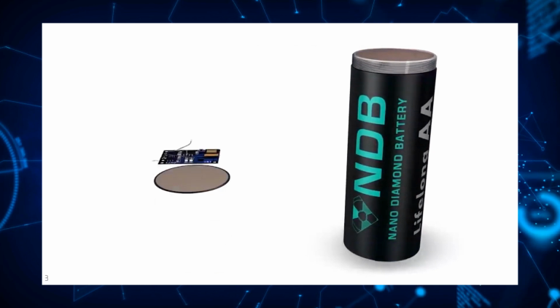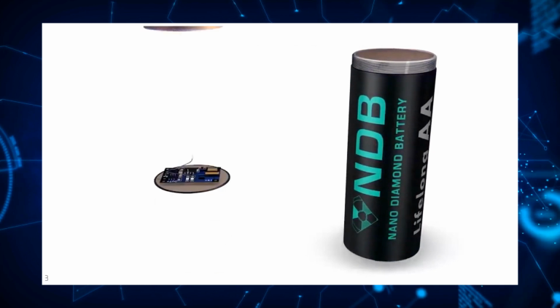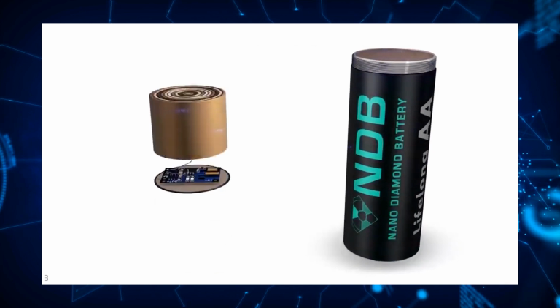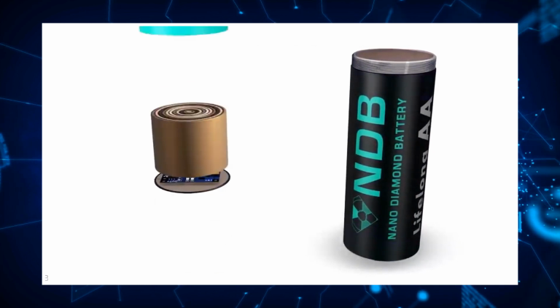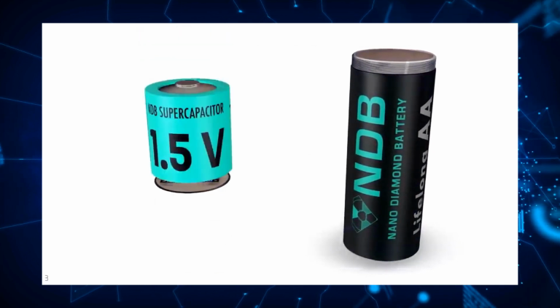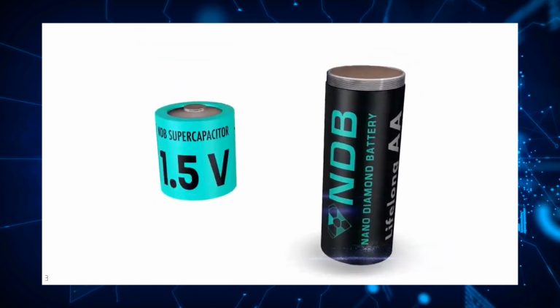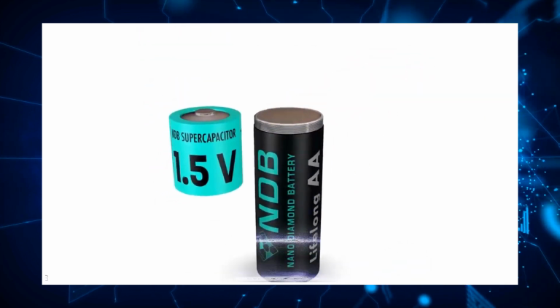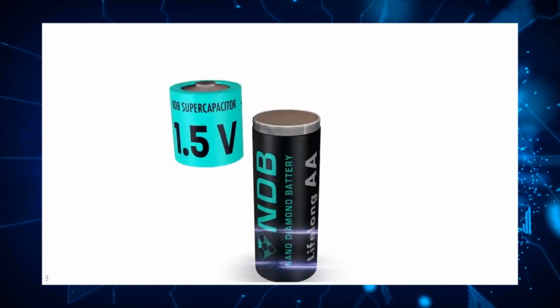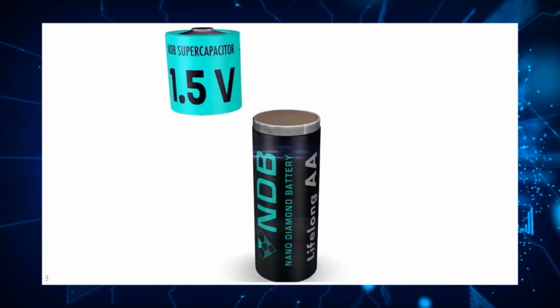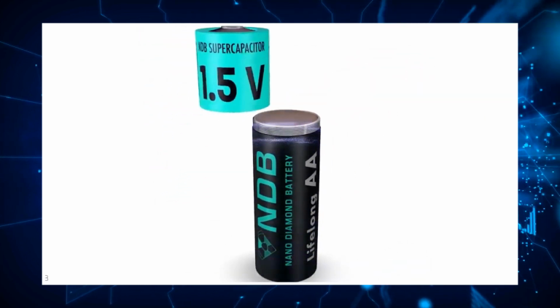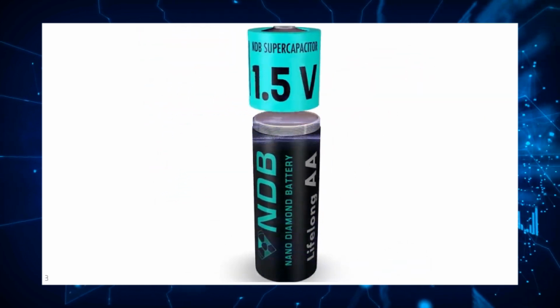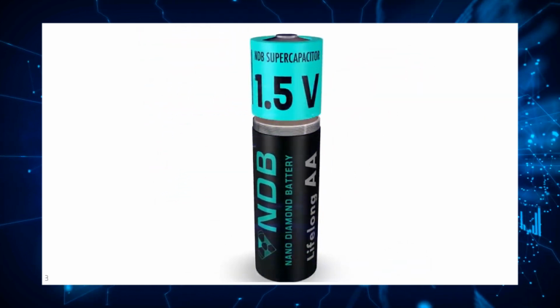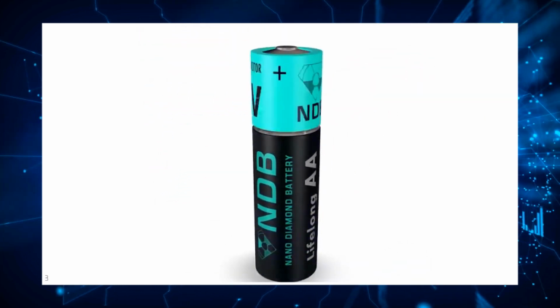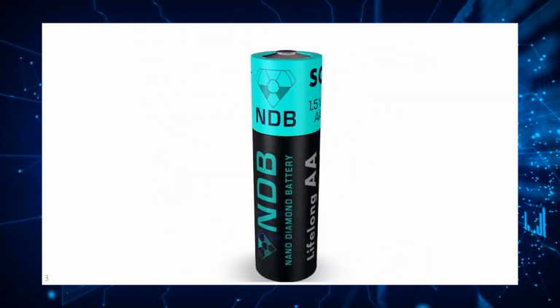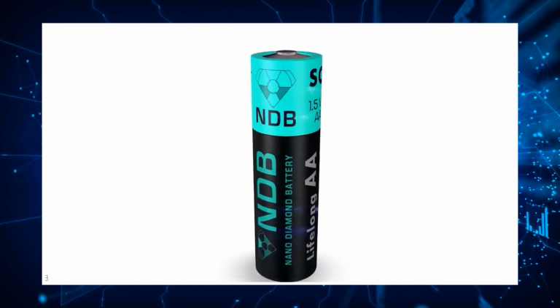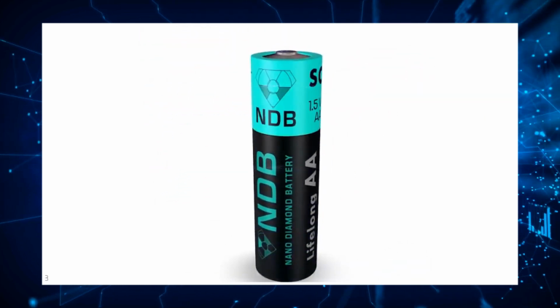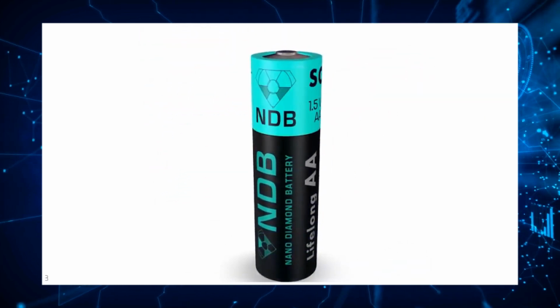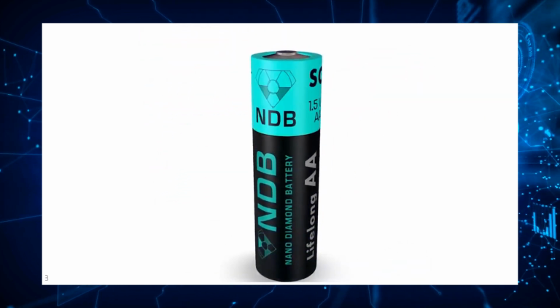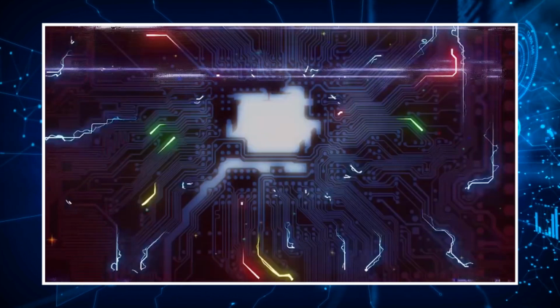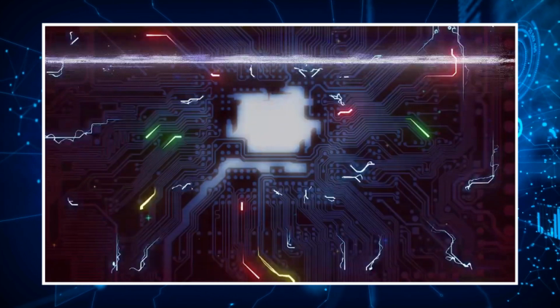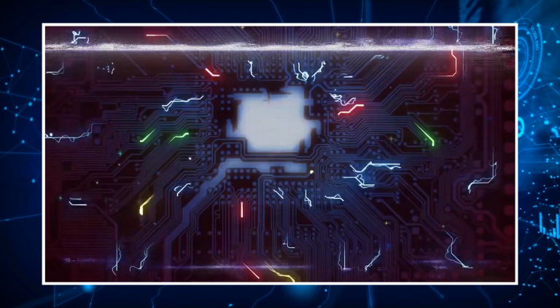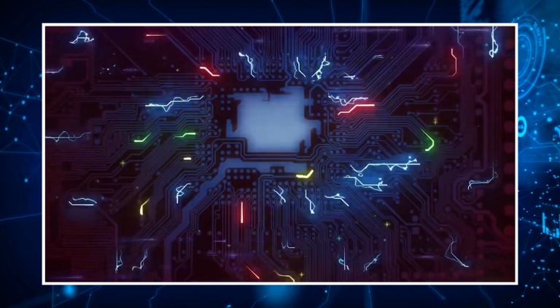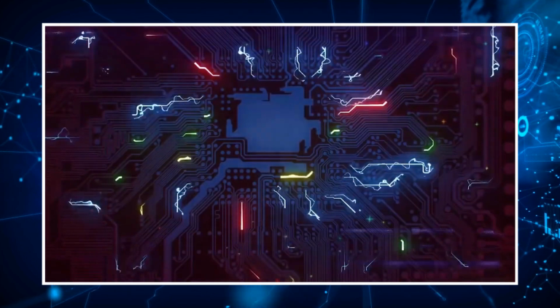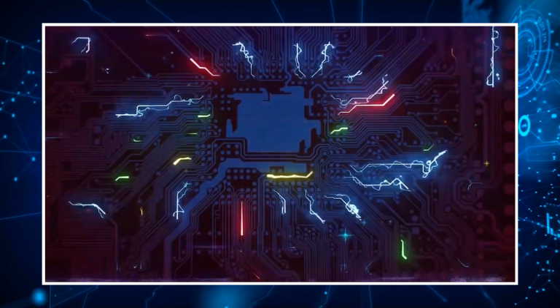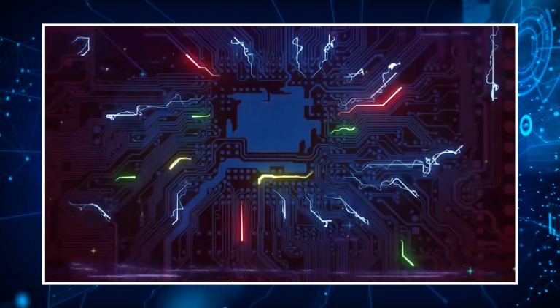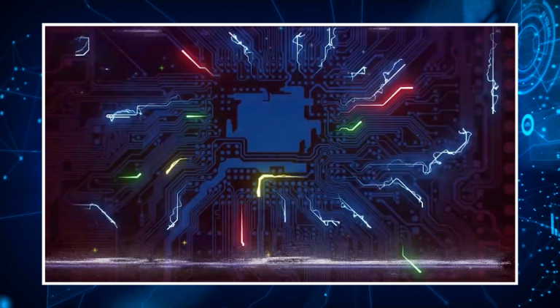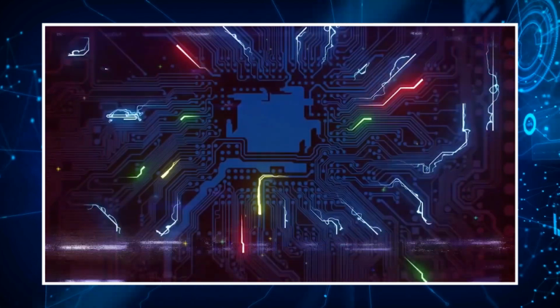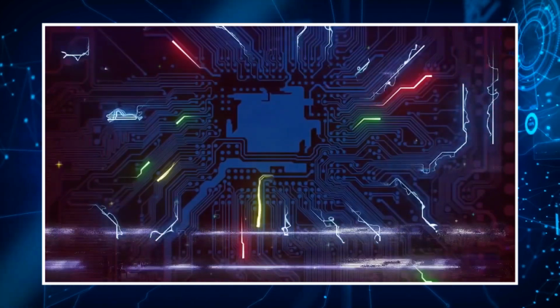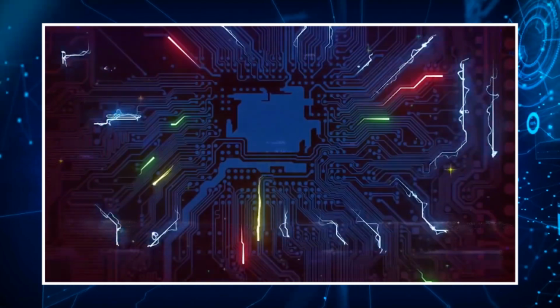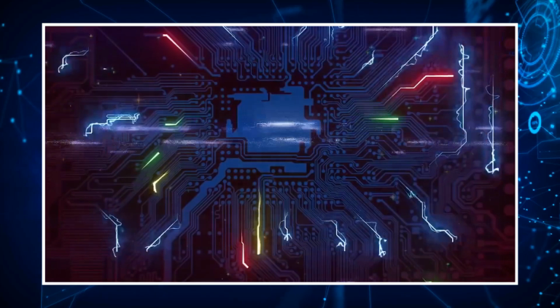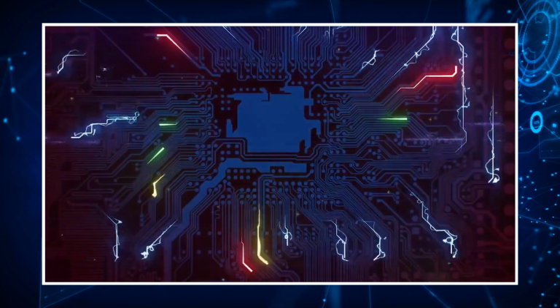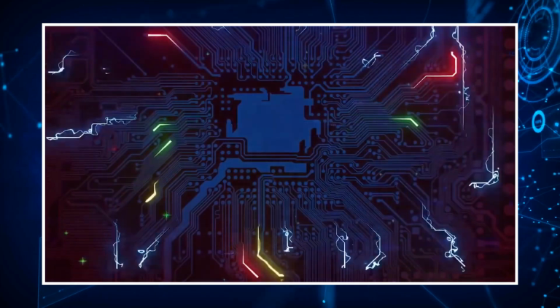In this video, we will take you through Tesla's NDB Nuclear Diamond Battery, which finally hit the market.